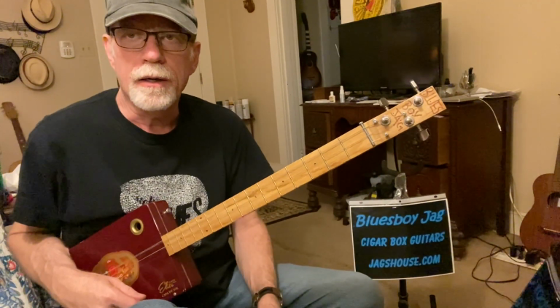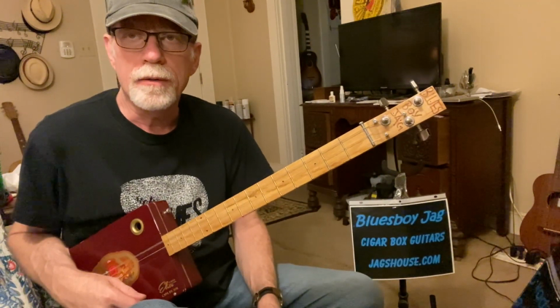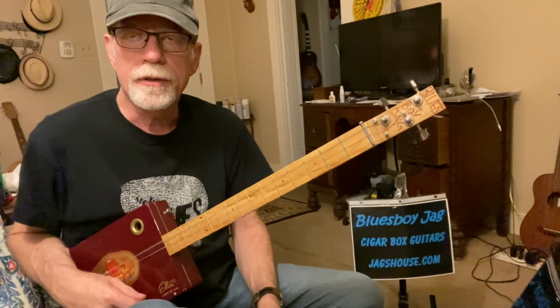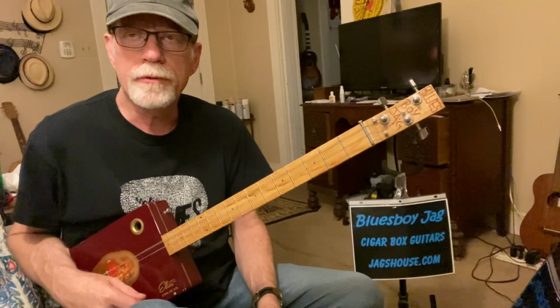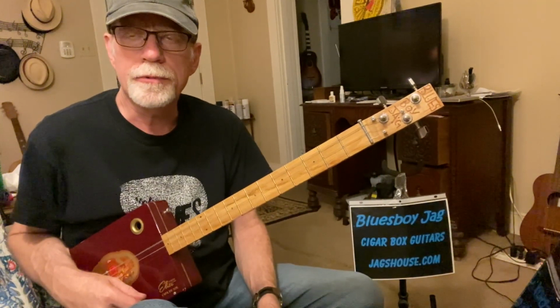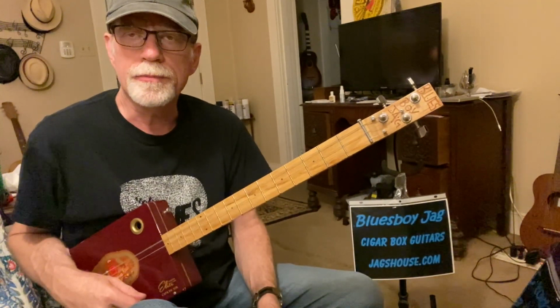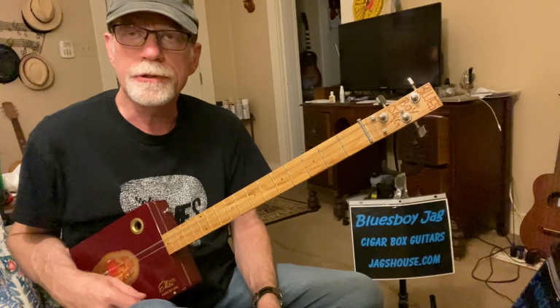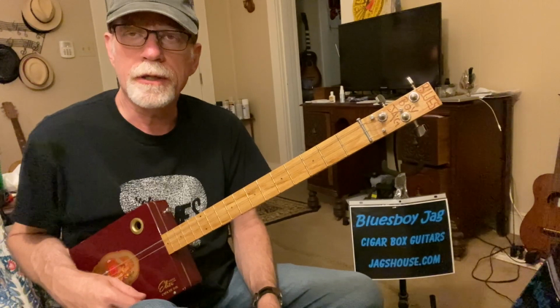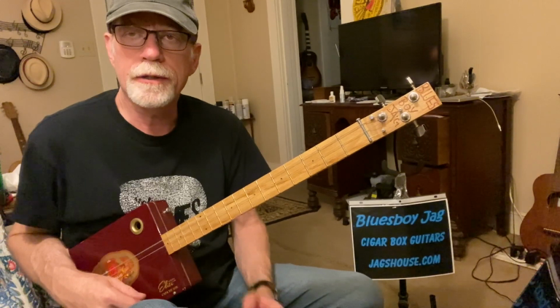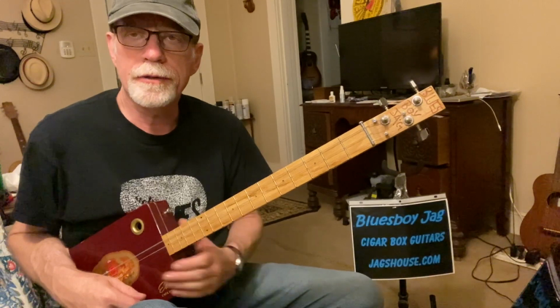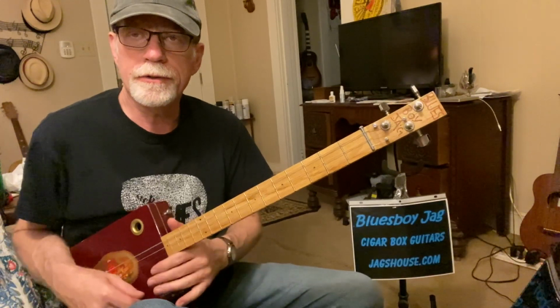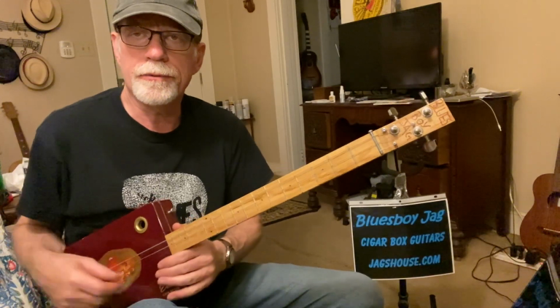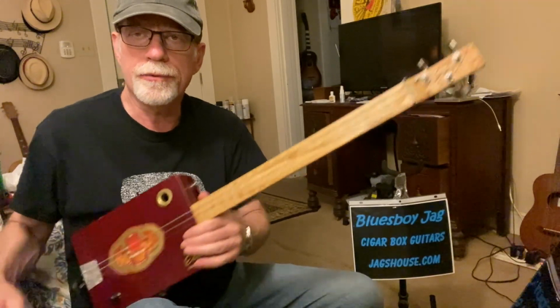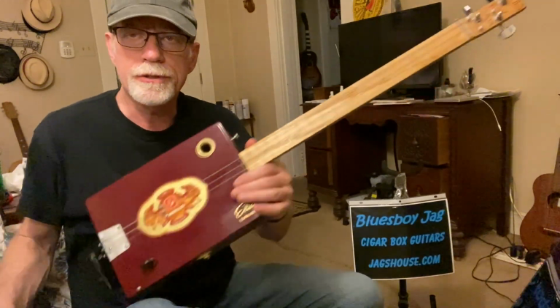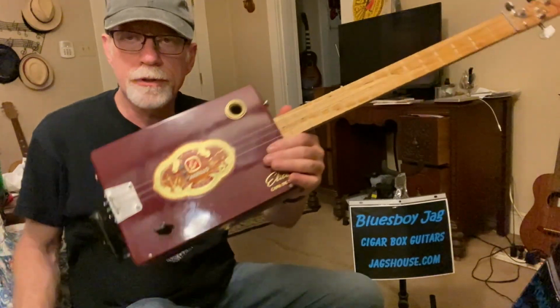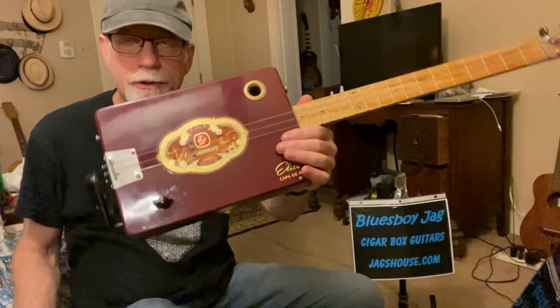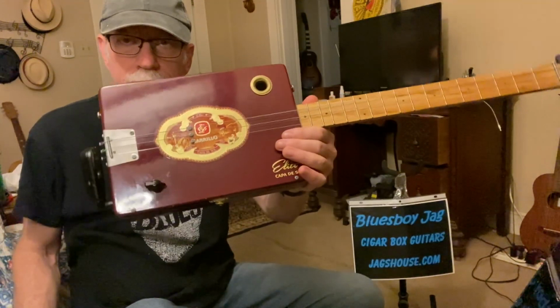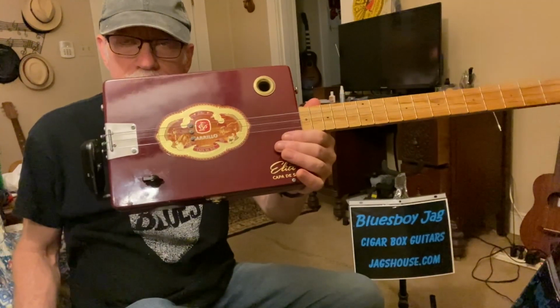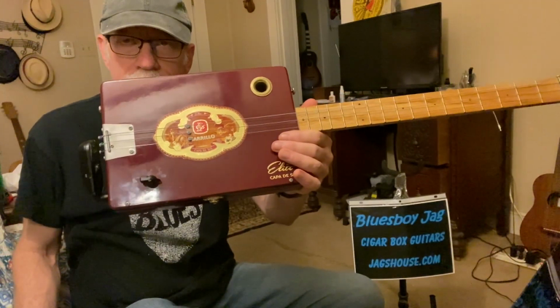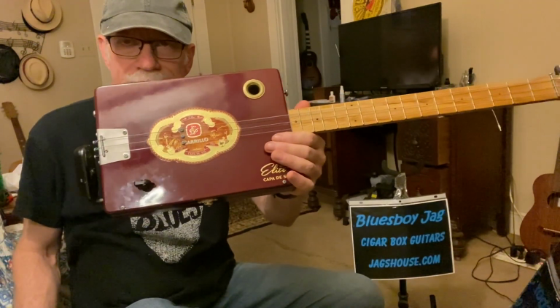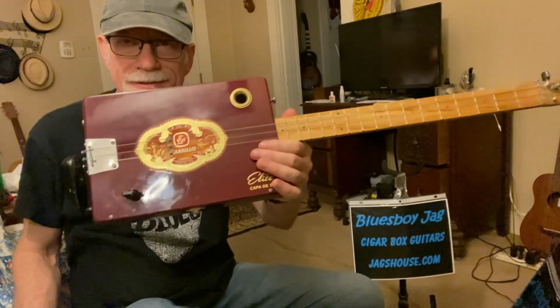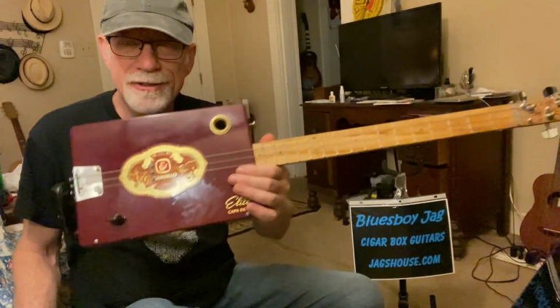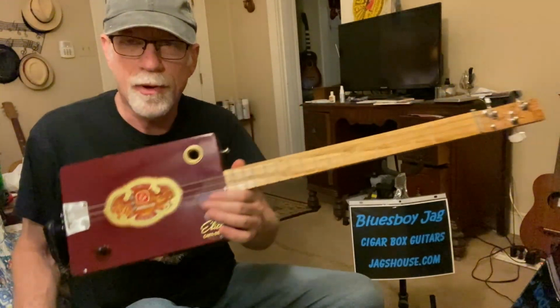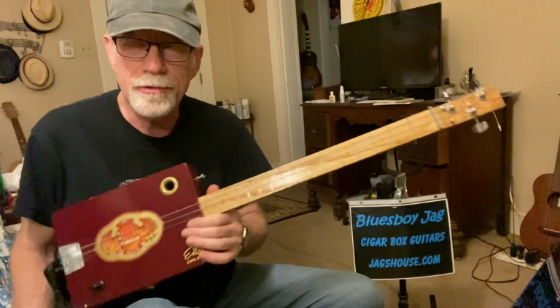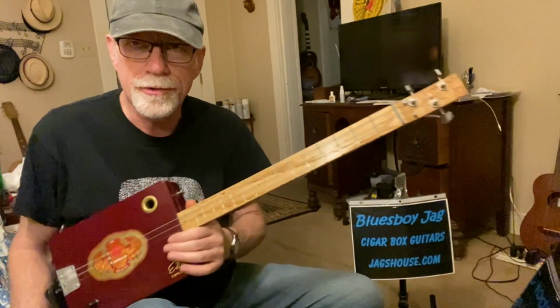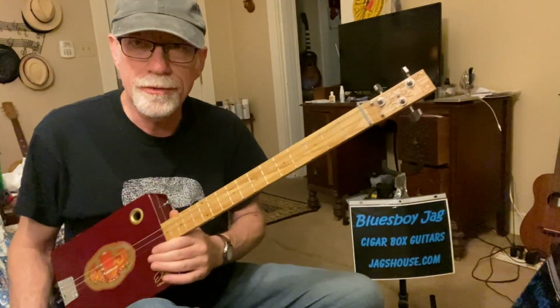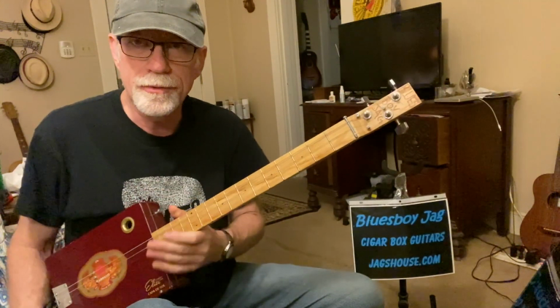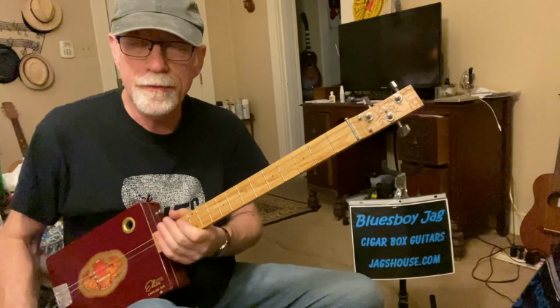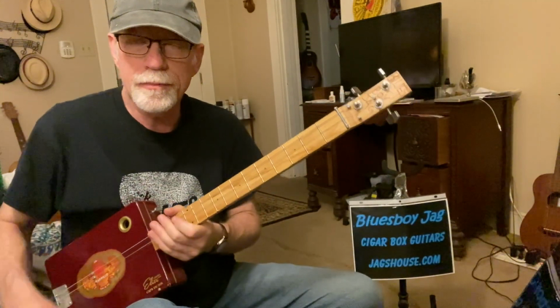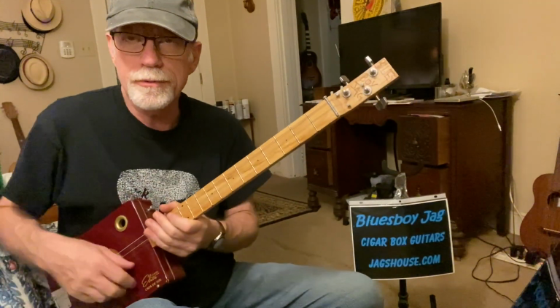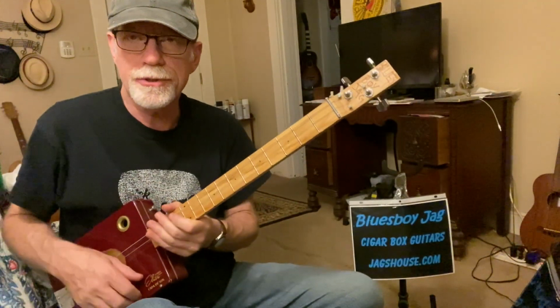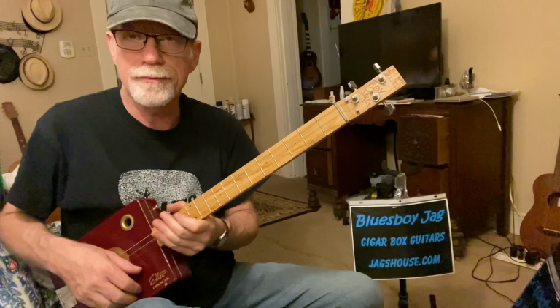Howdy folks, Blues Boy Jag here, yet another three-string cigar box guitar lesson. It's part two of the Blues Shuffle.